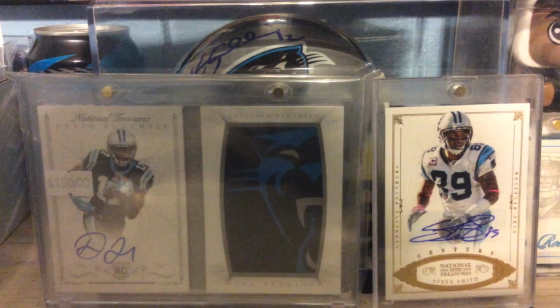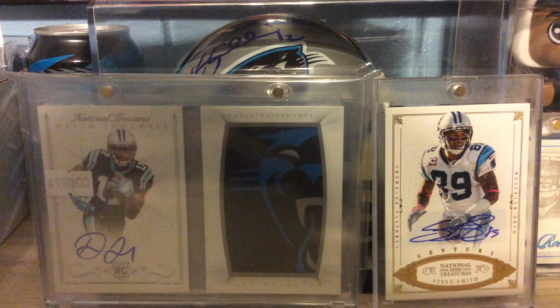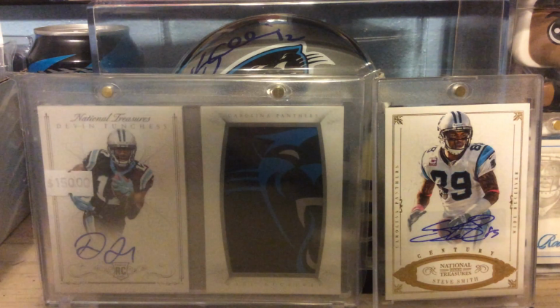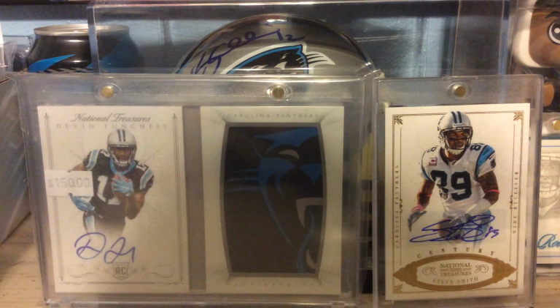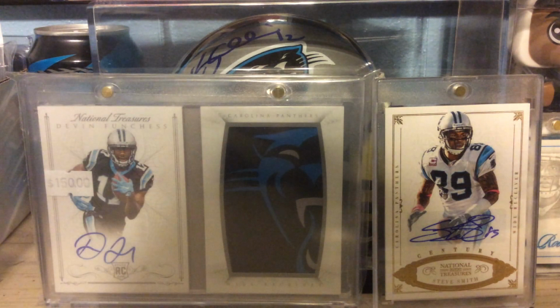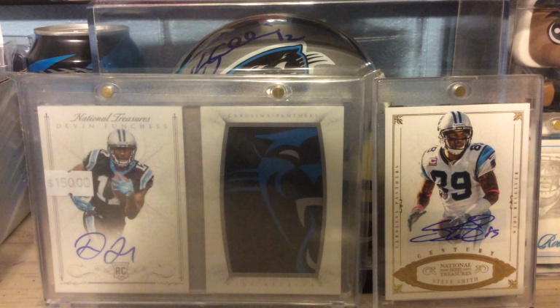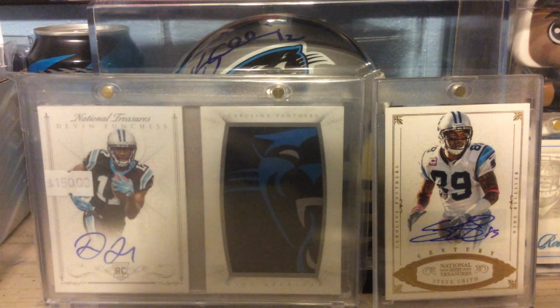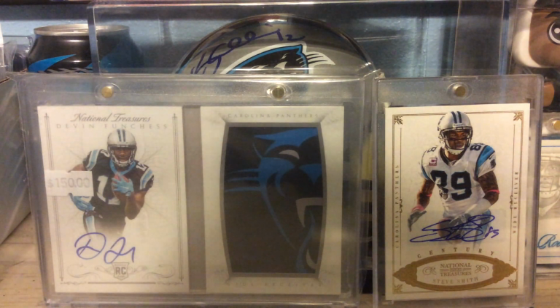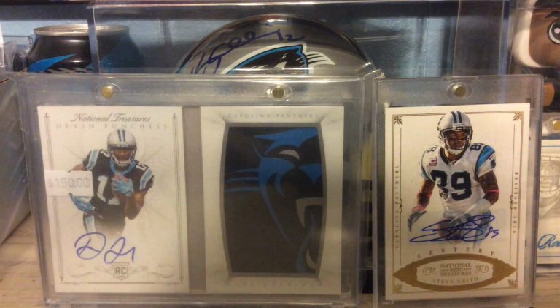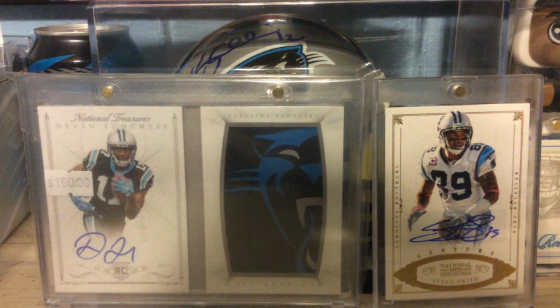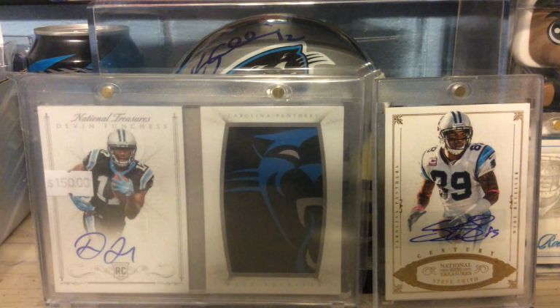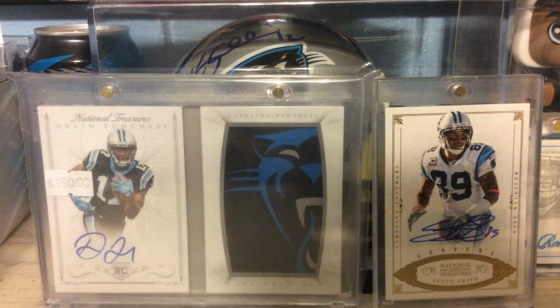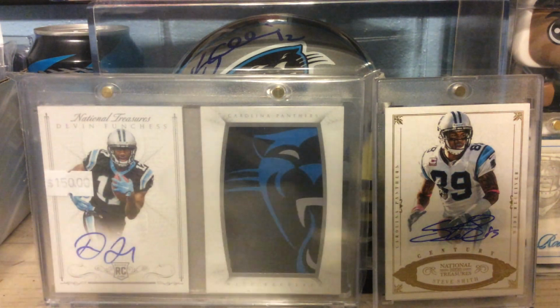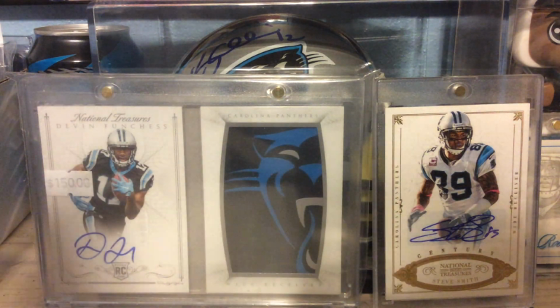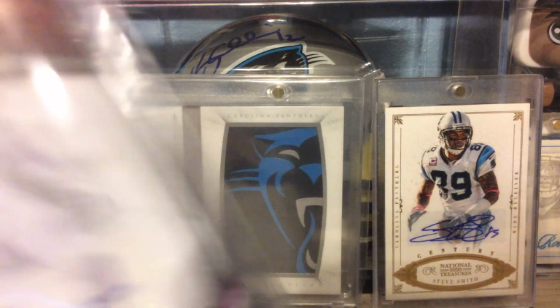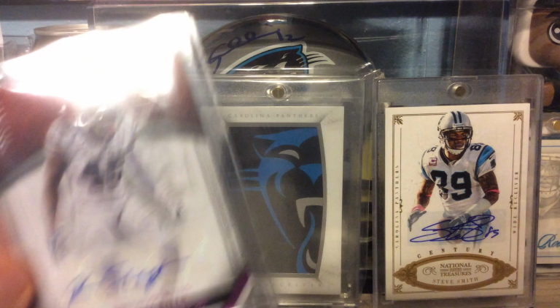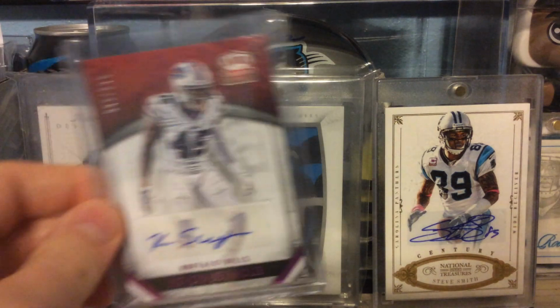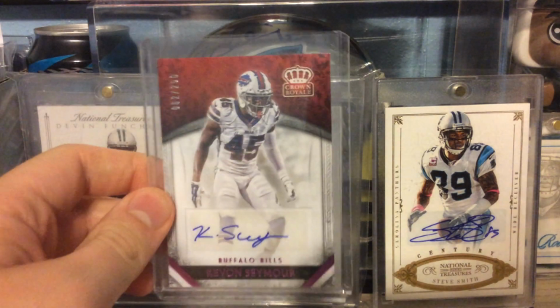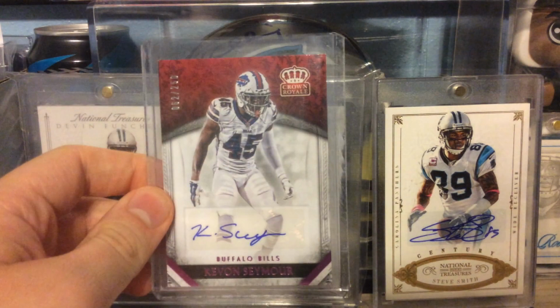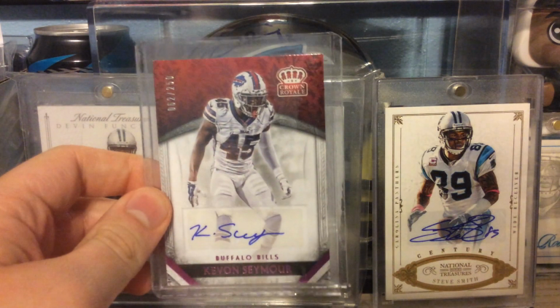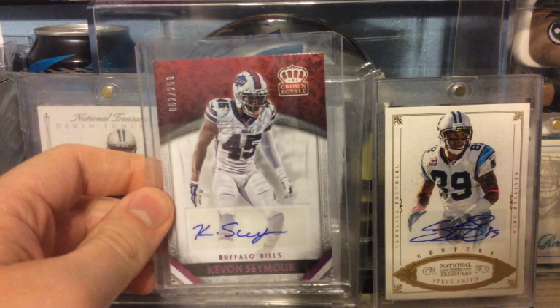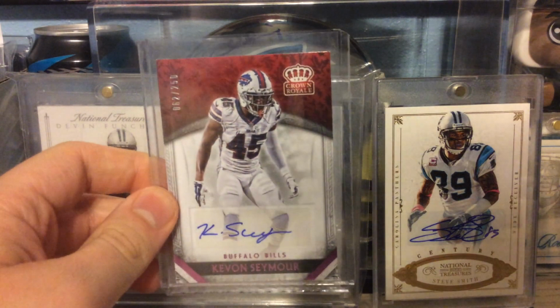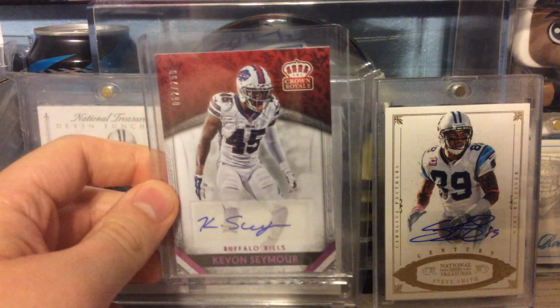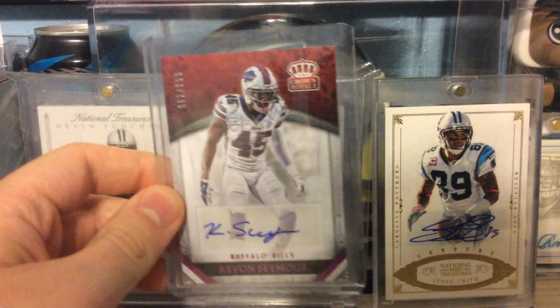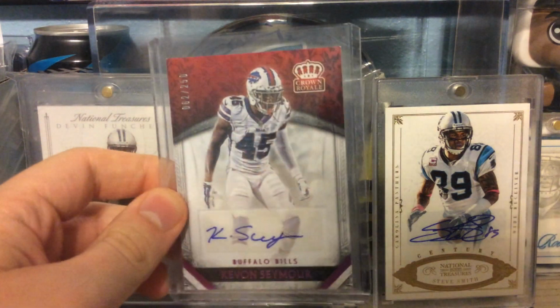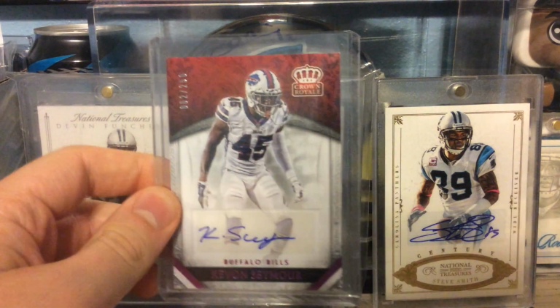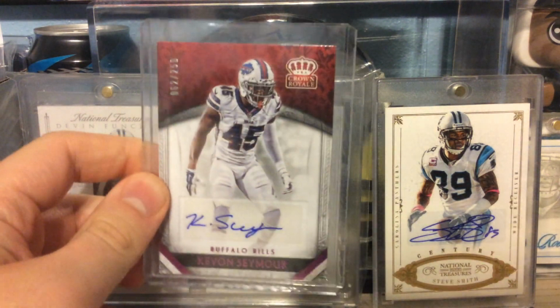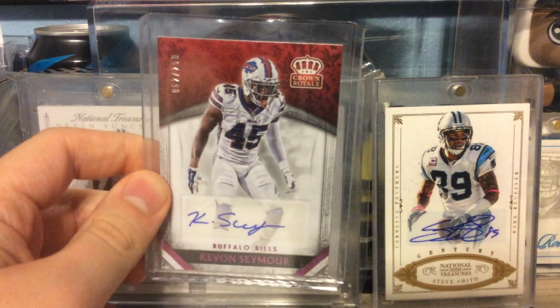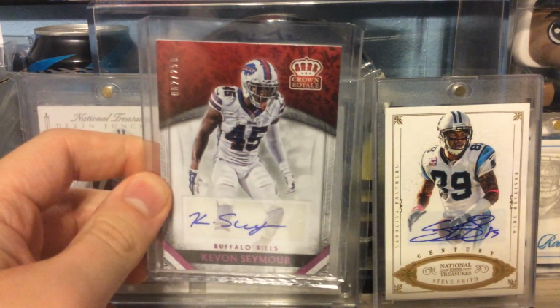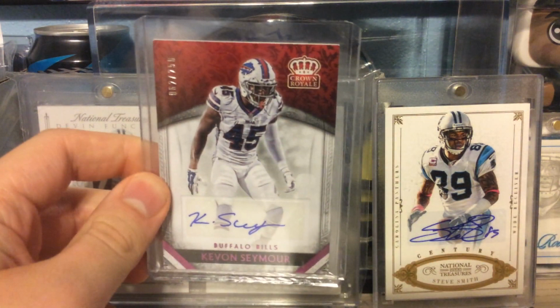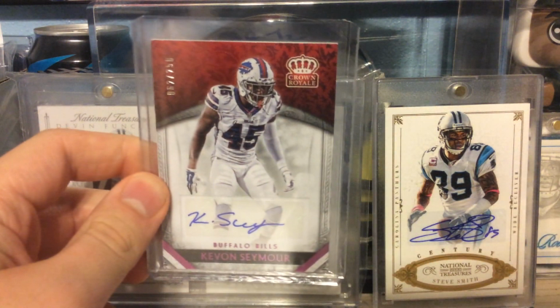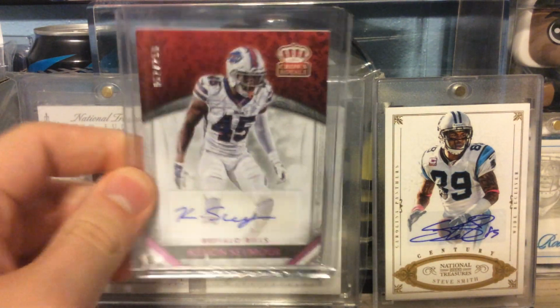Next is out of 2016 Crown Royale. This is the Pink Retail Exclusive numbered to 250 of Kevin Seymour.